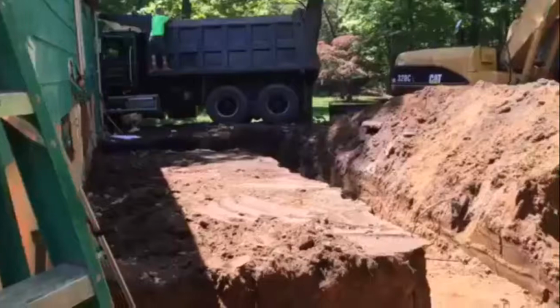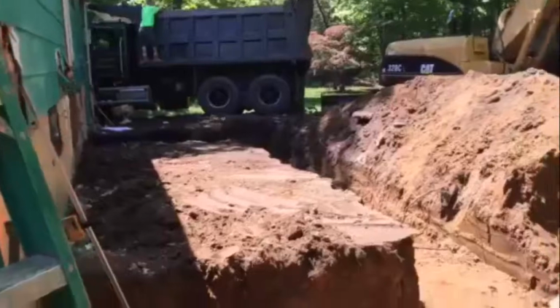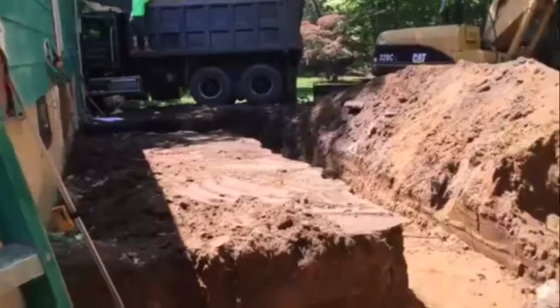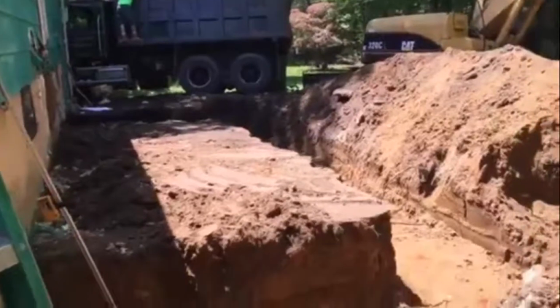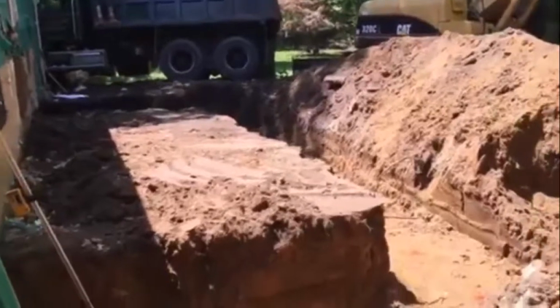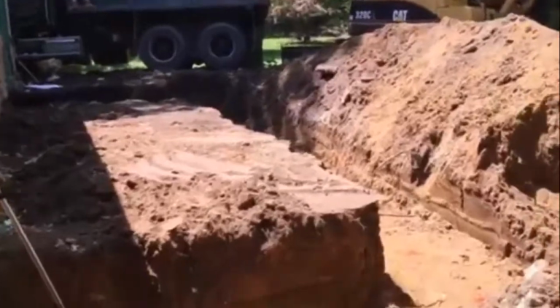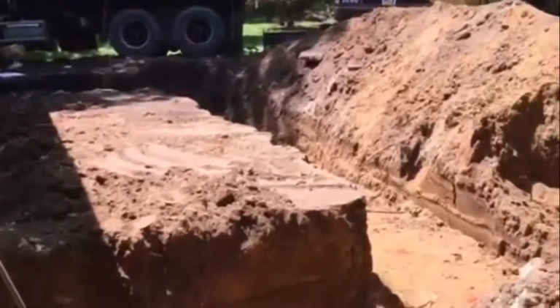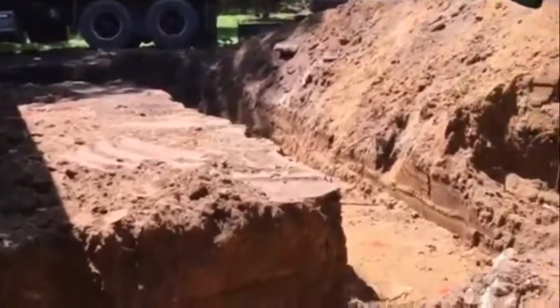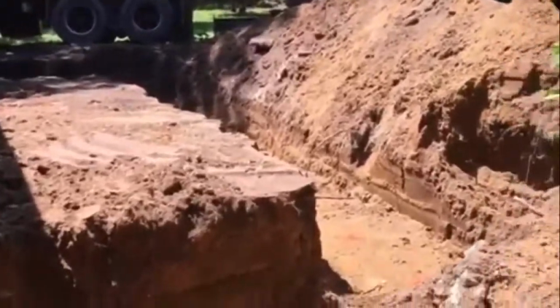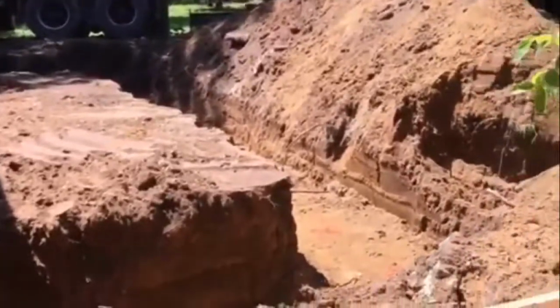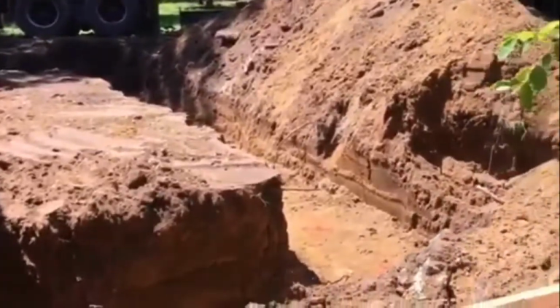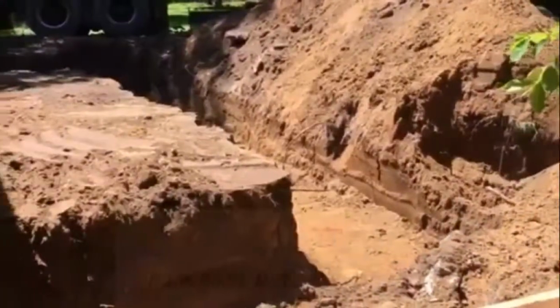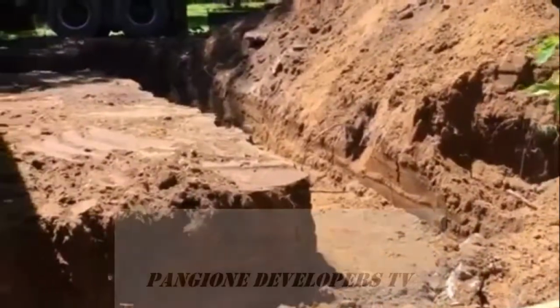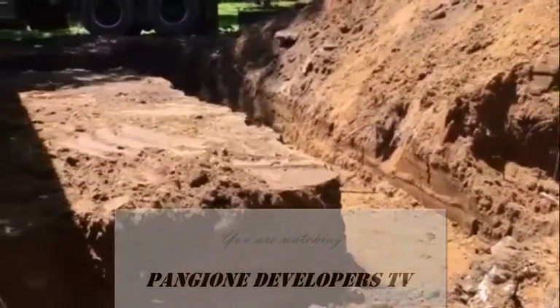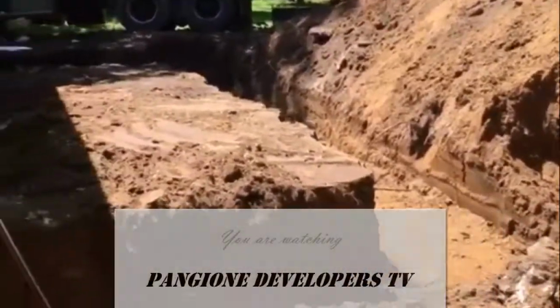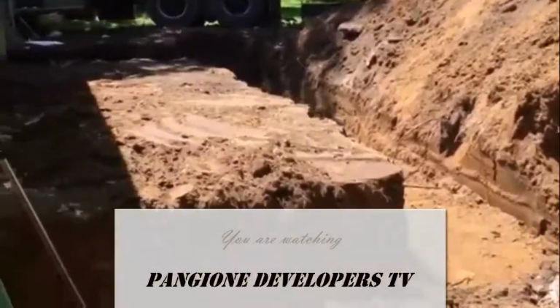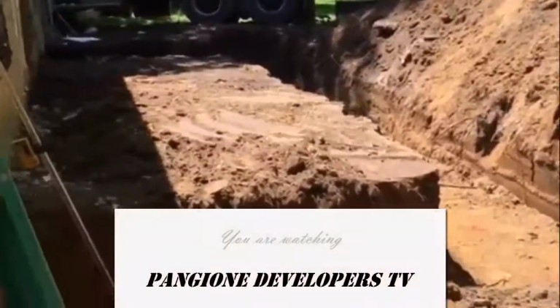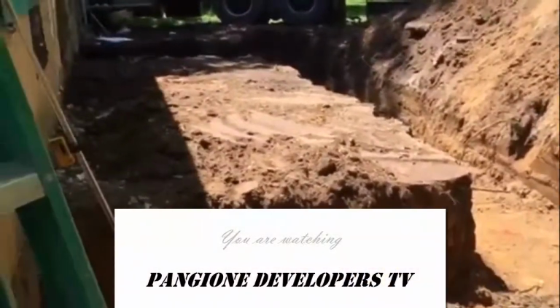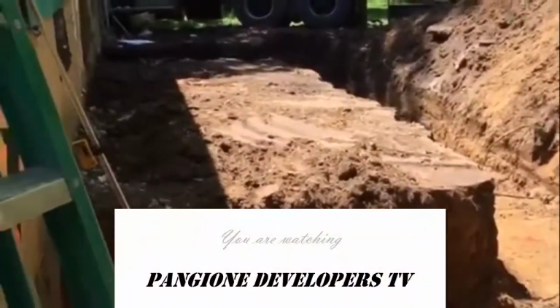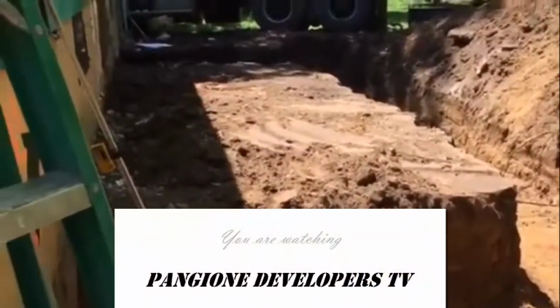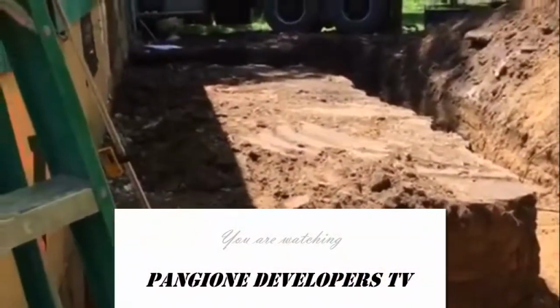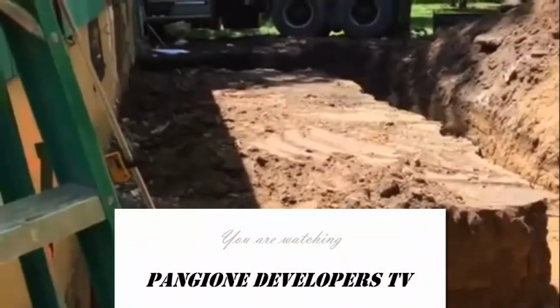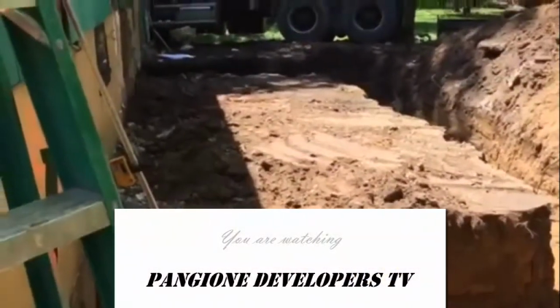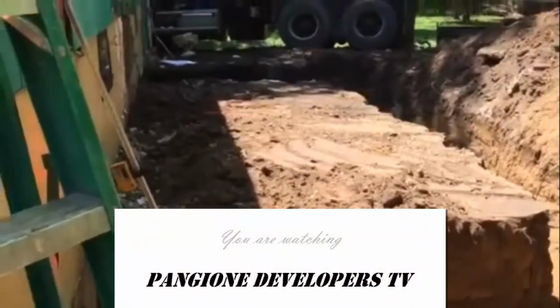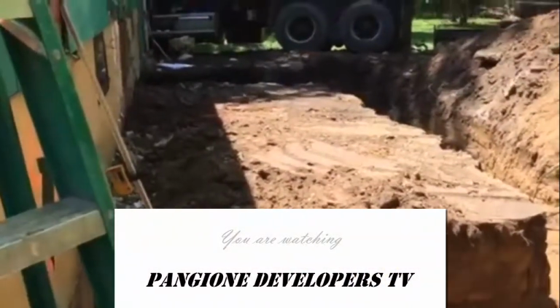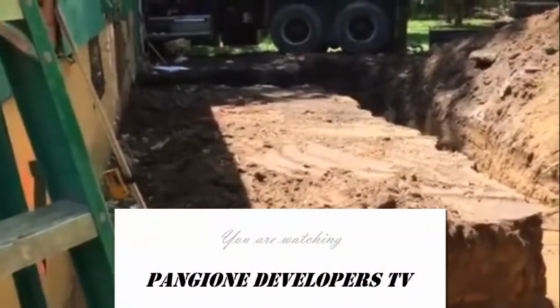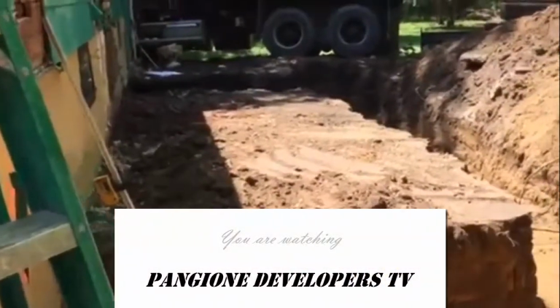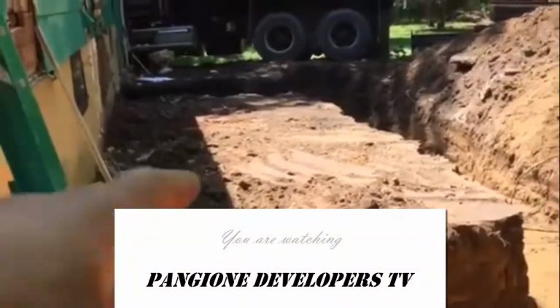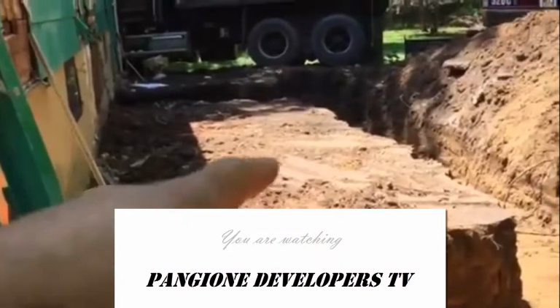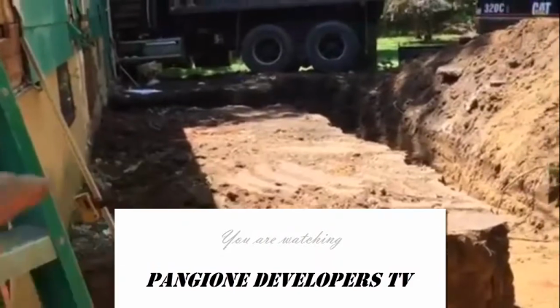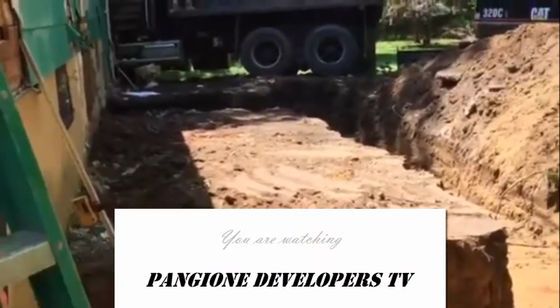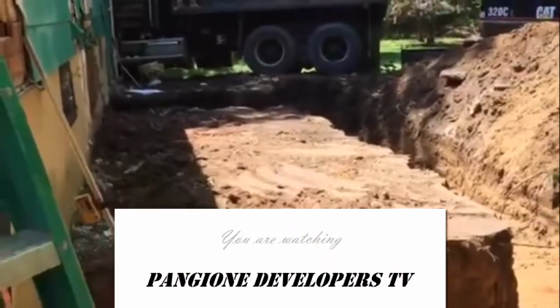Just so you can see, the footing has been dug out and we leveled off the foundation.